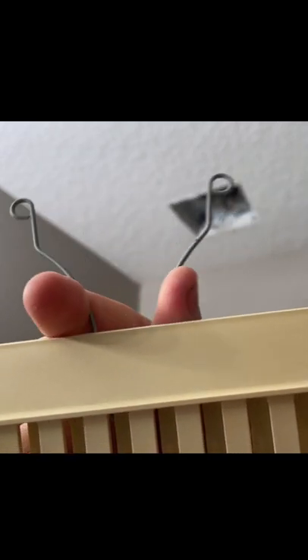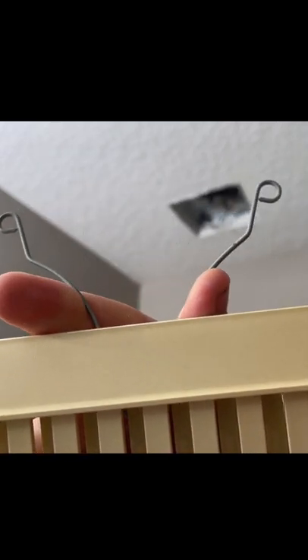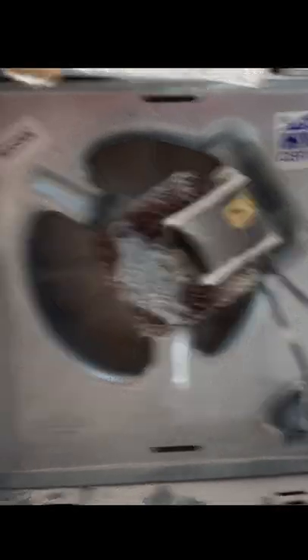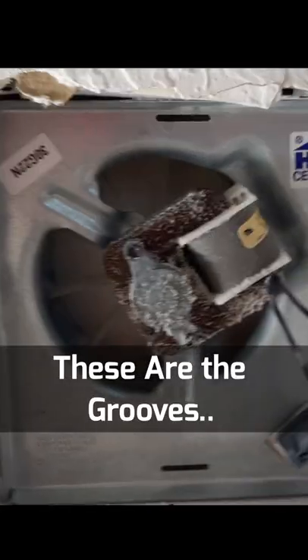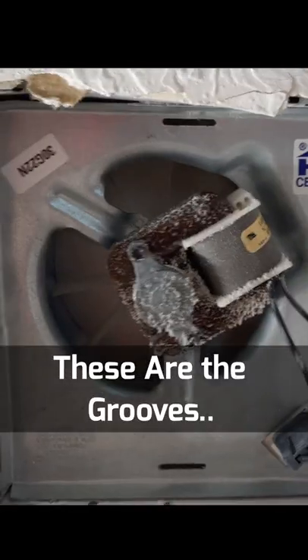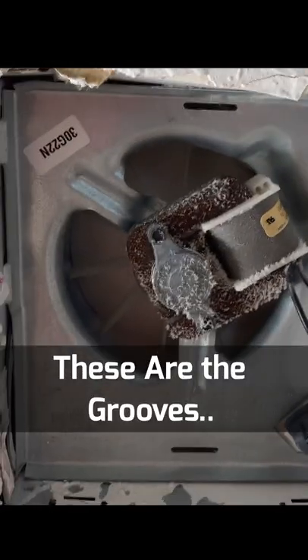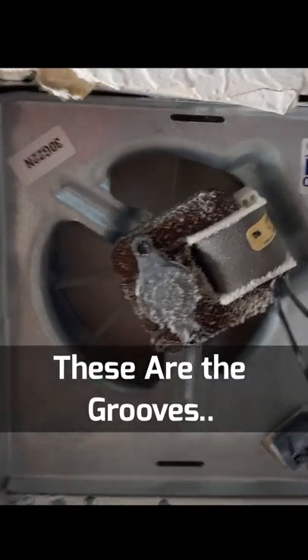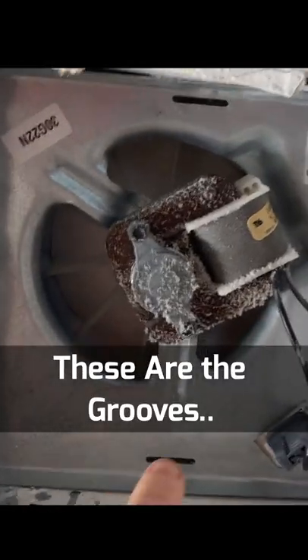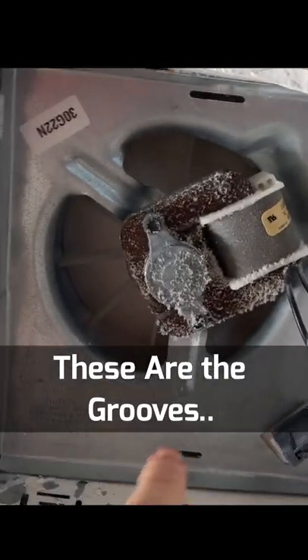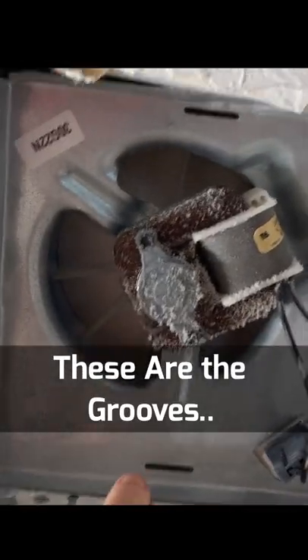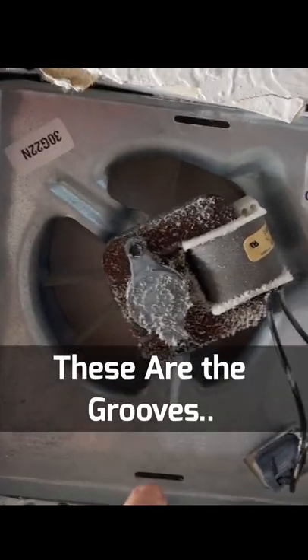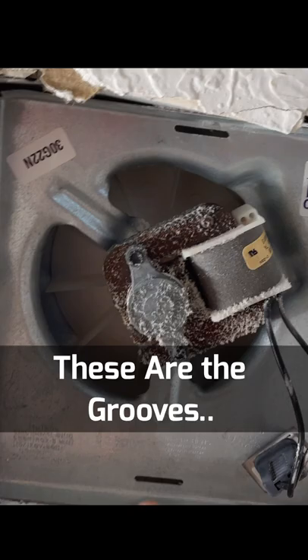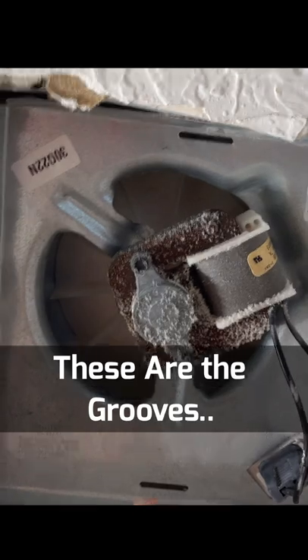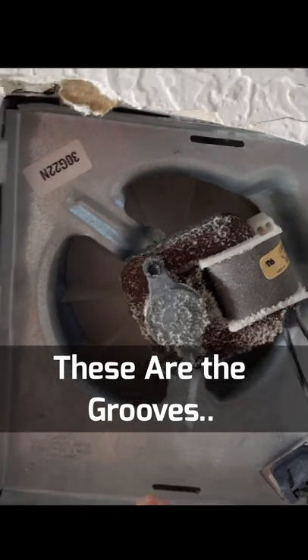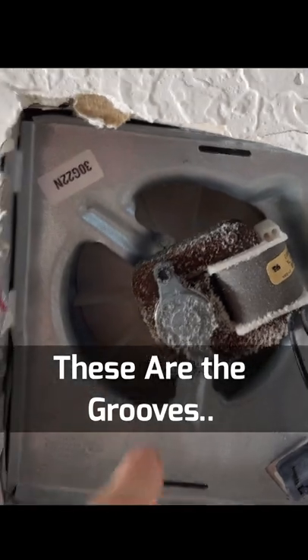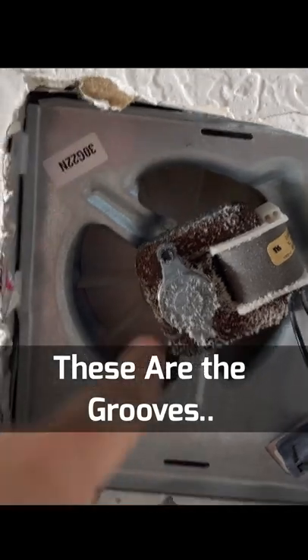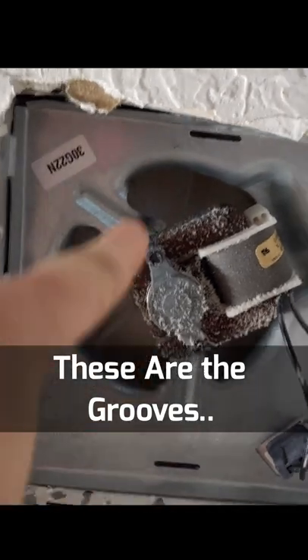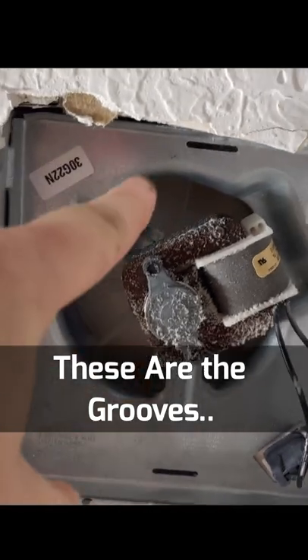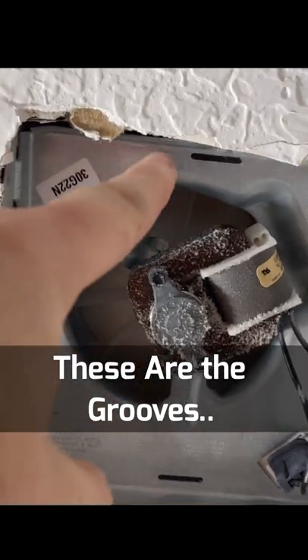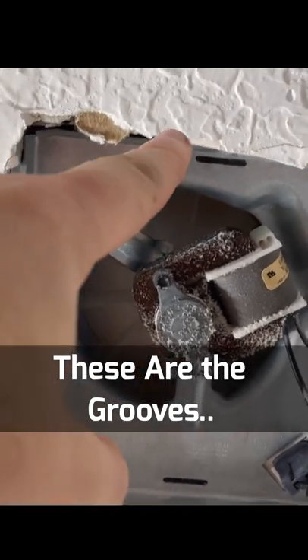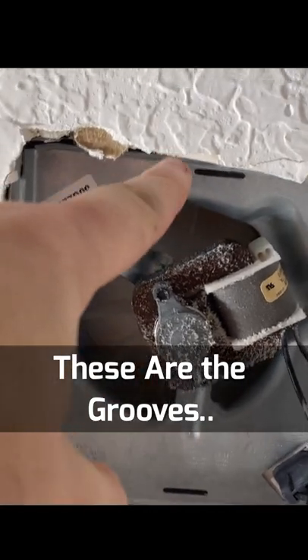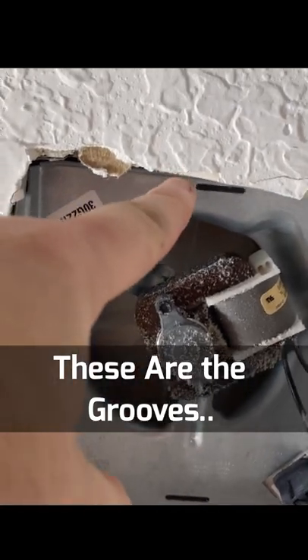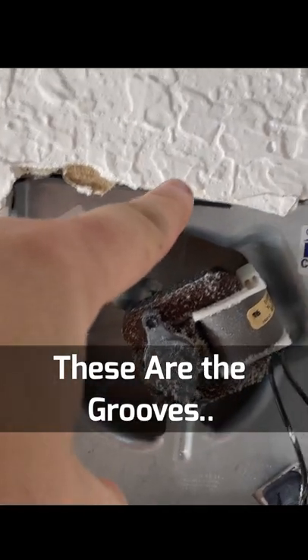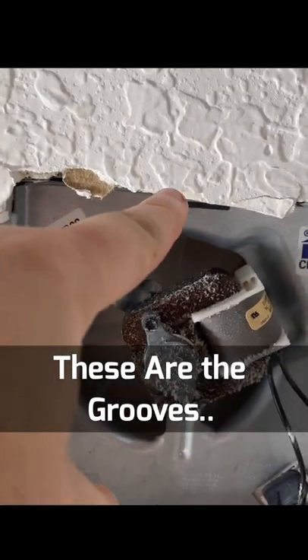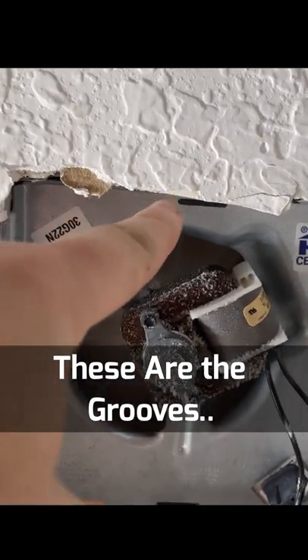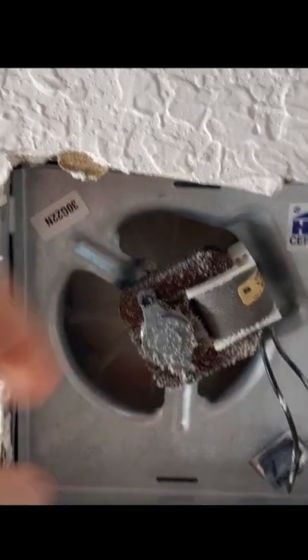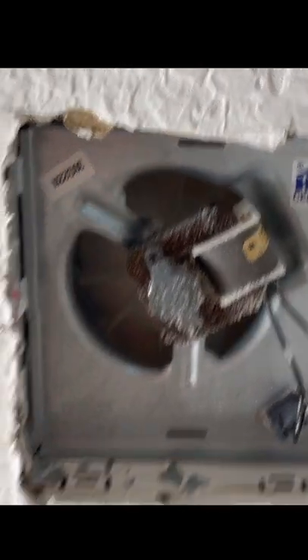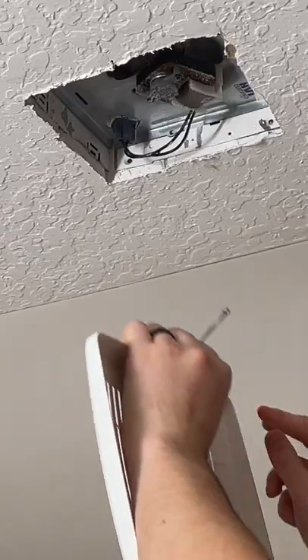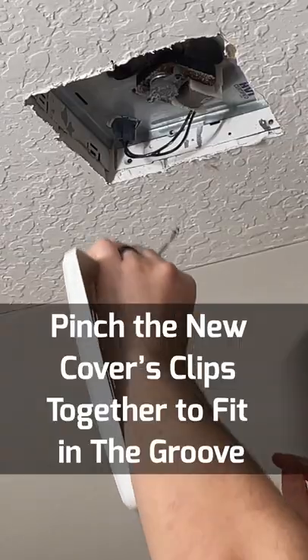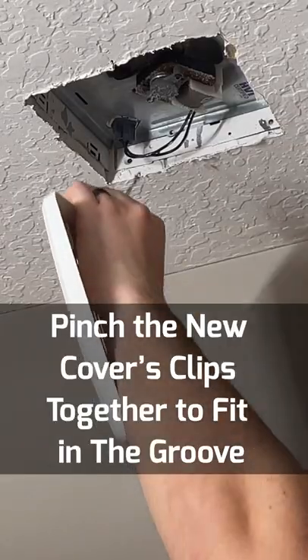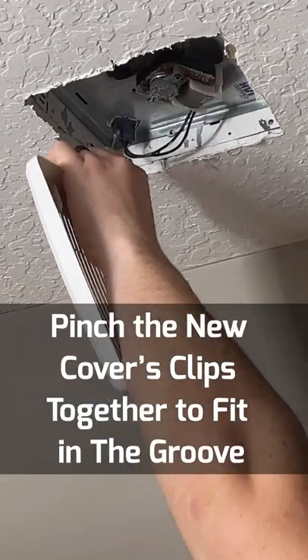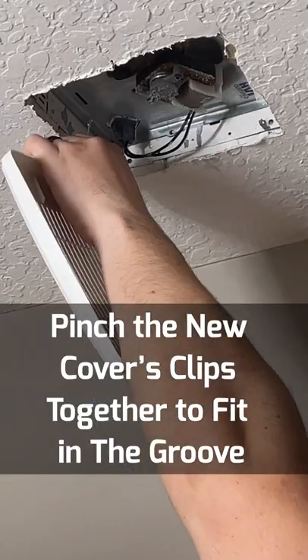When you look up into the motor you can see that it's dirty, but also that you can find the grooves for the fan cover itself.